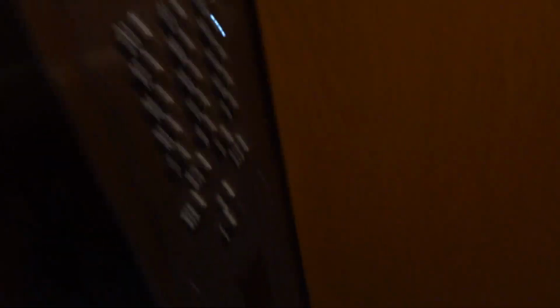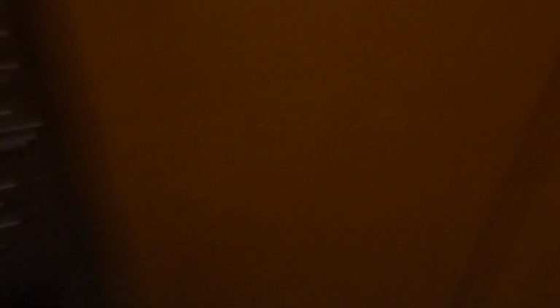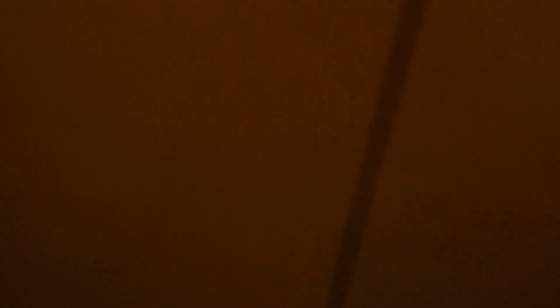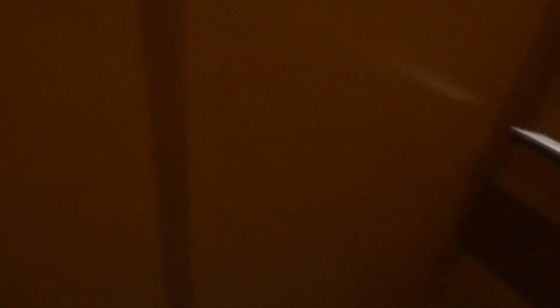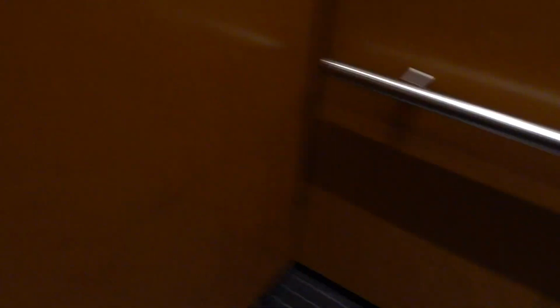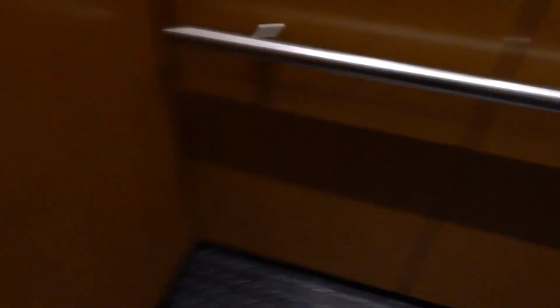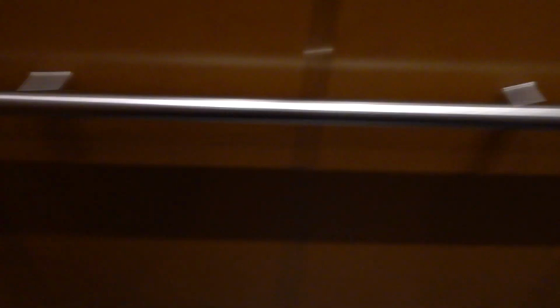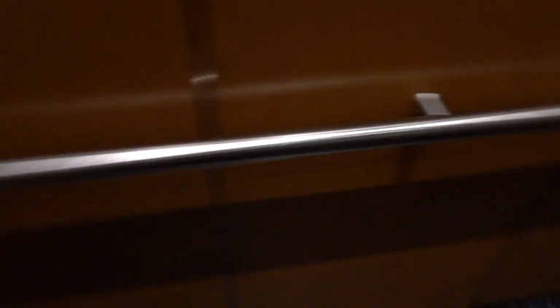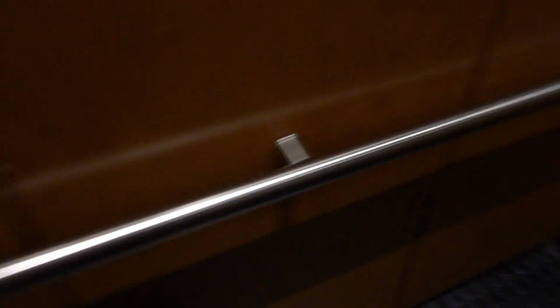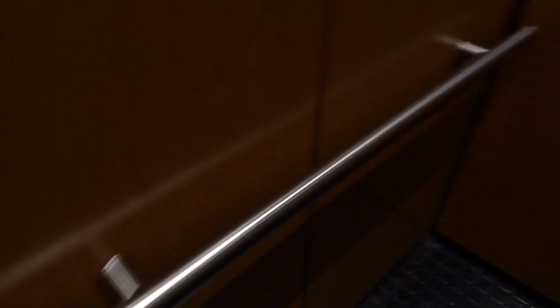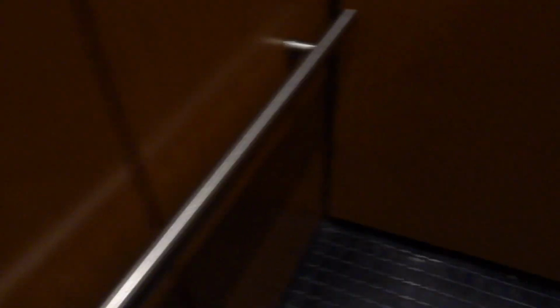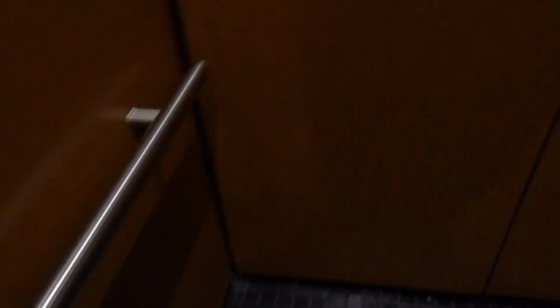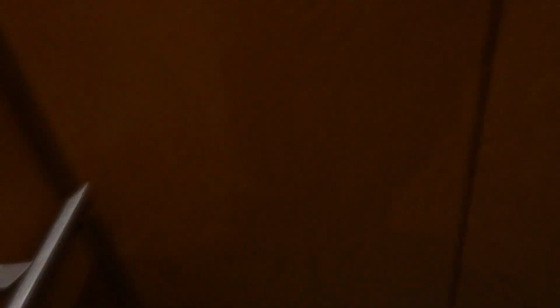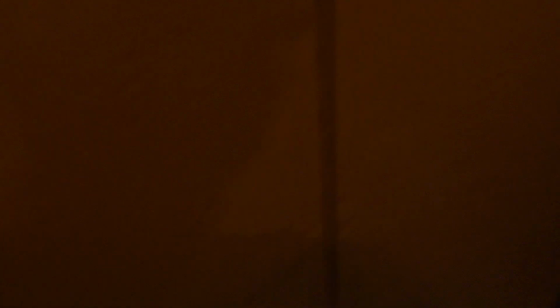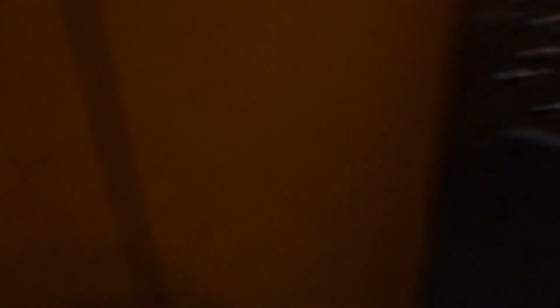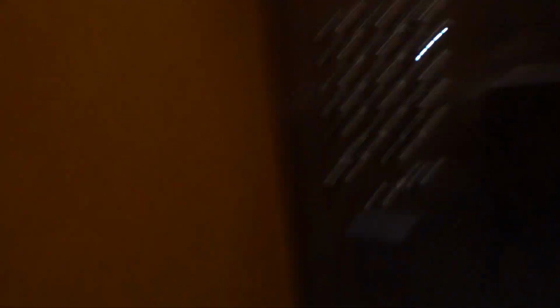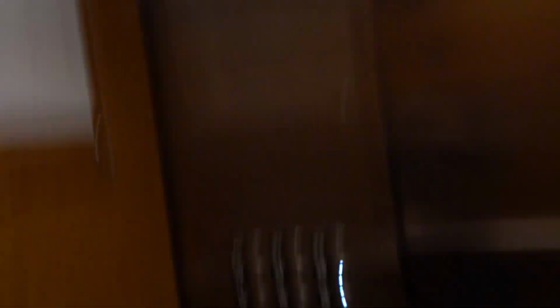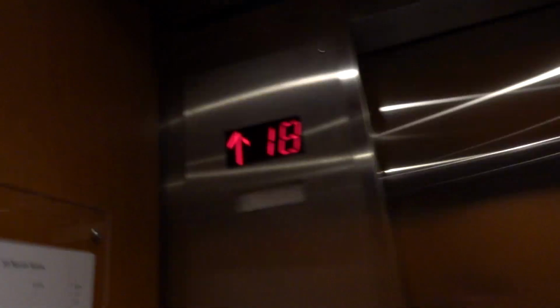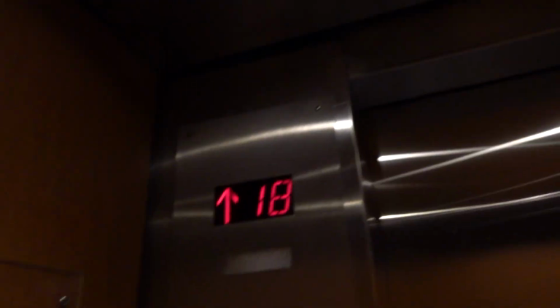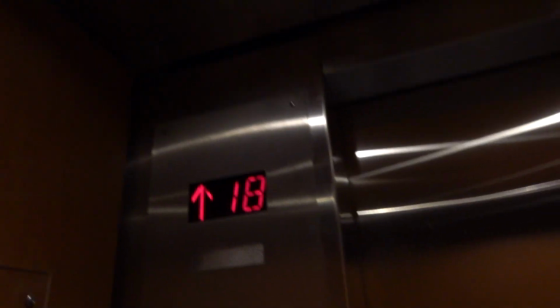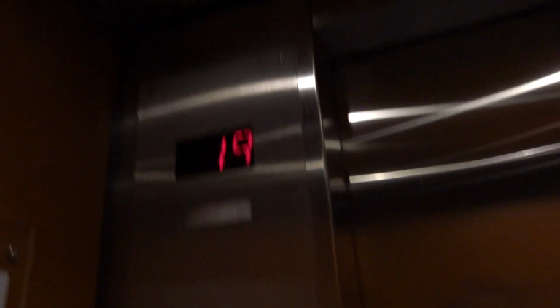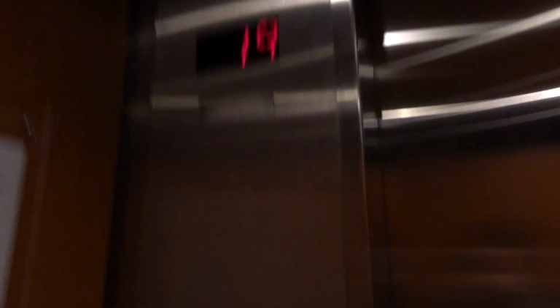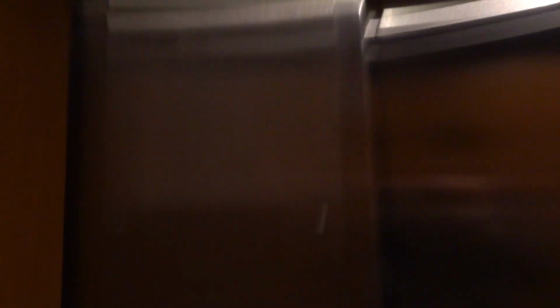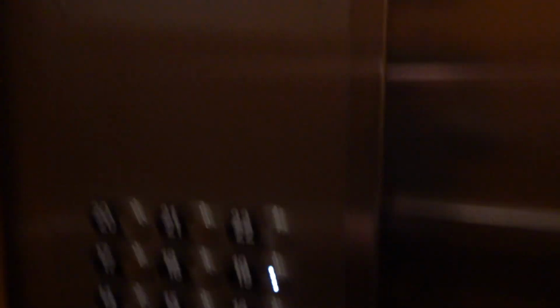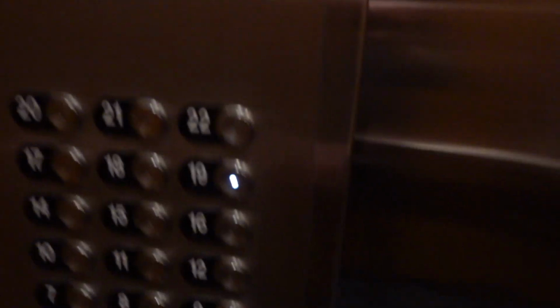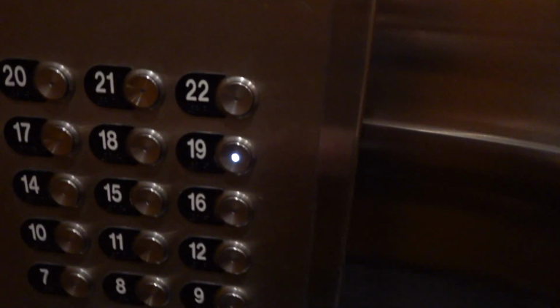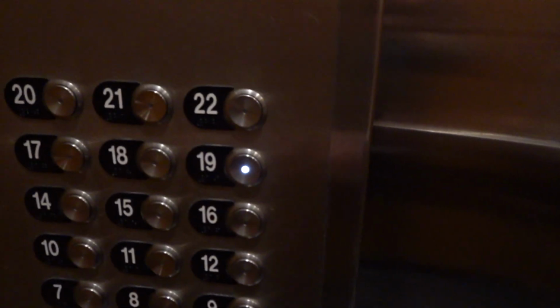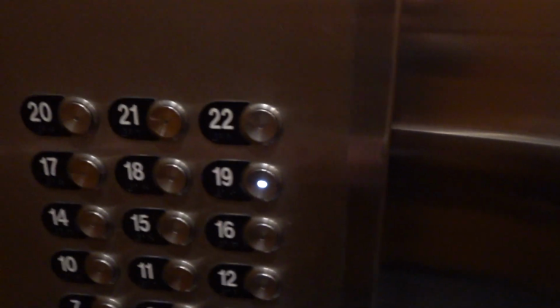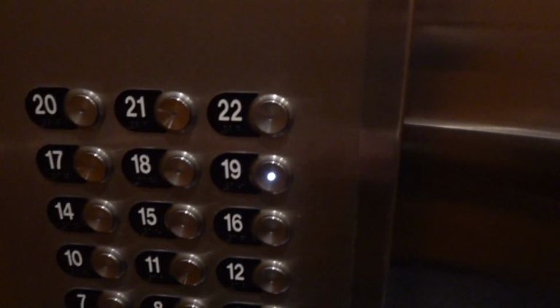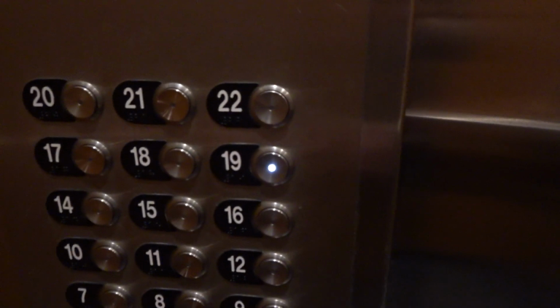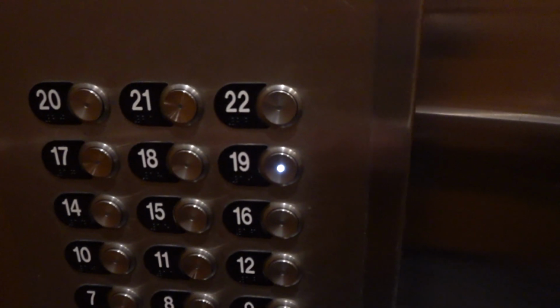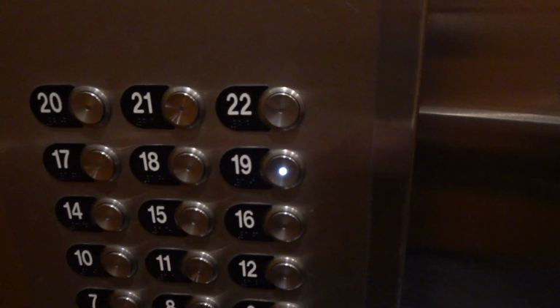ThyssenKrupp. Very sick Doverbuzz. Here we are at nineteen.